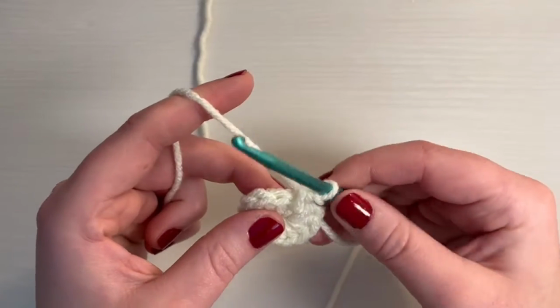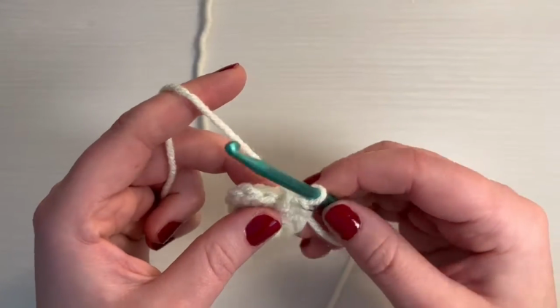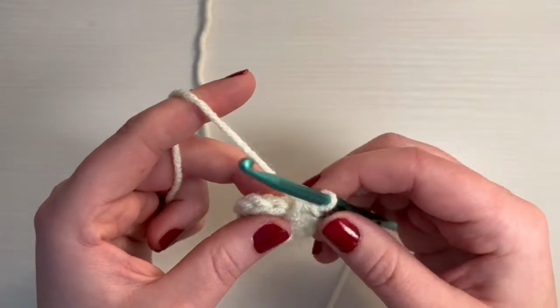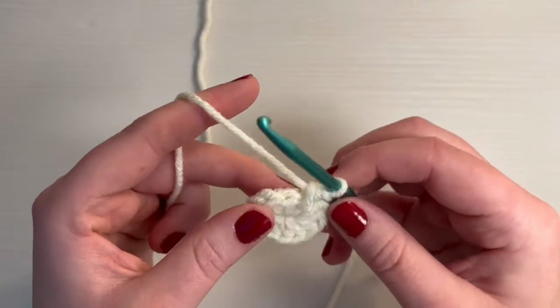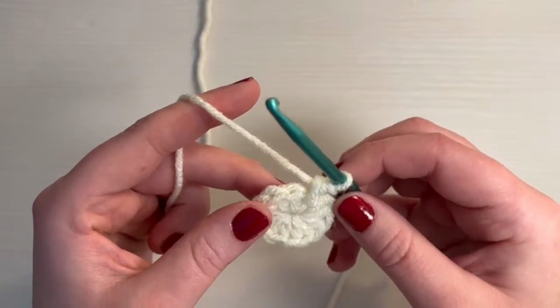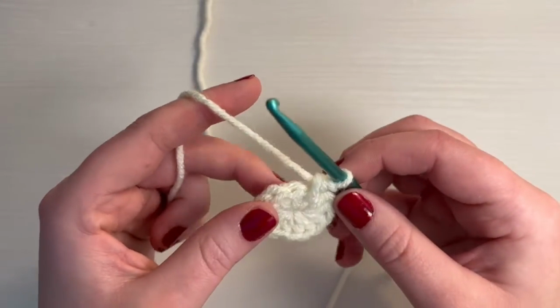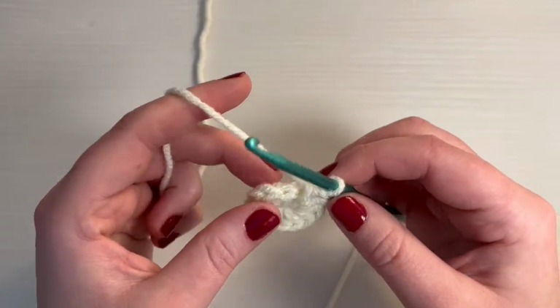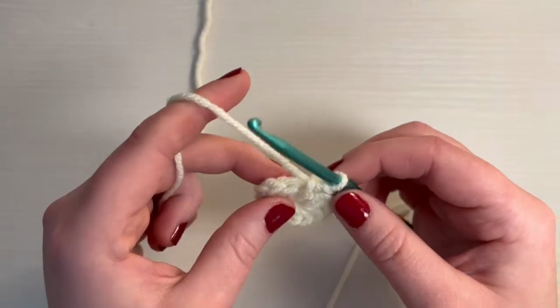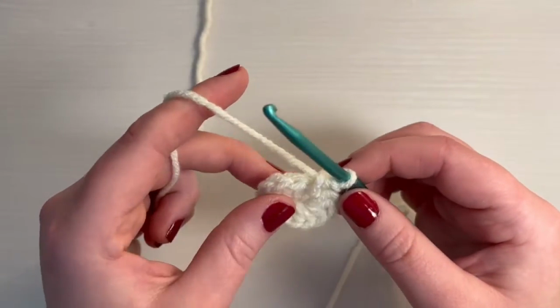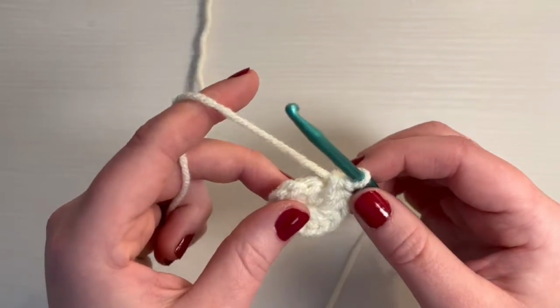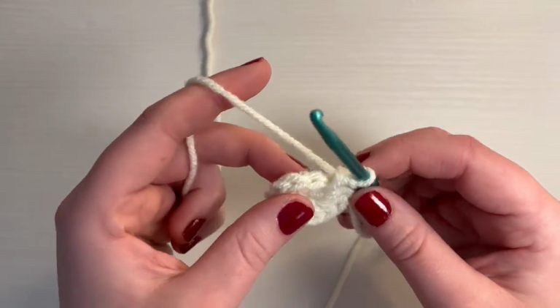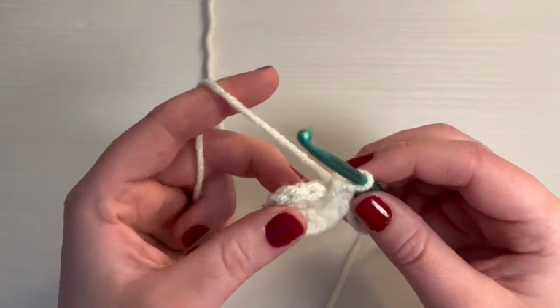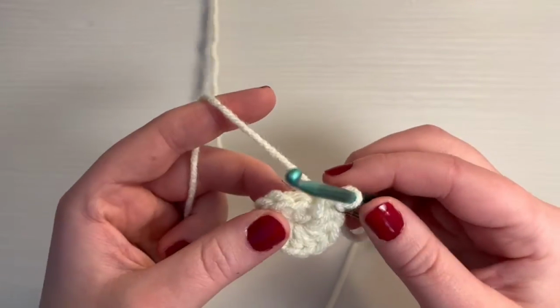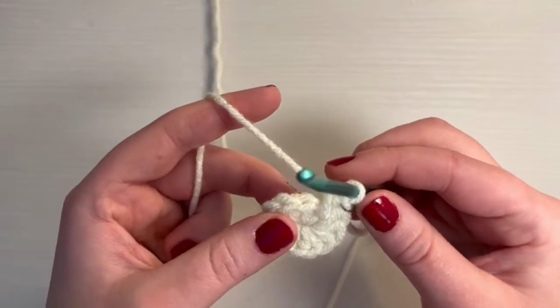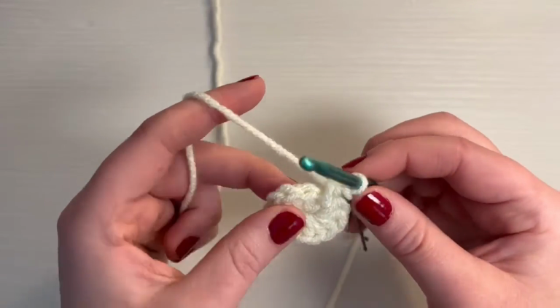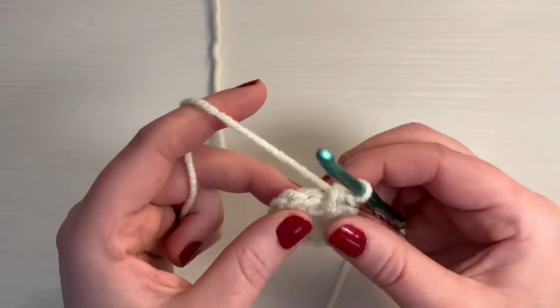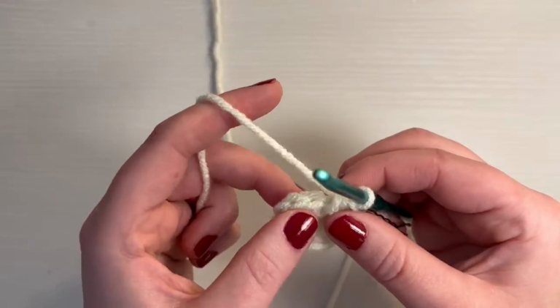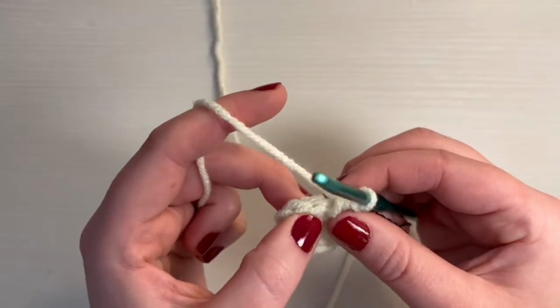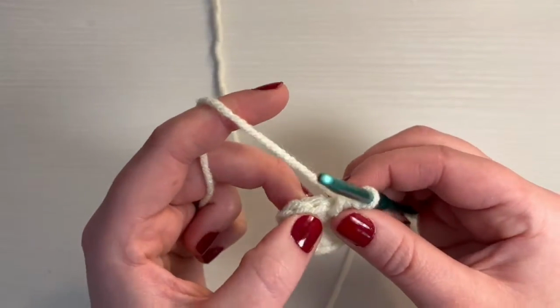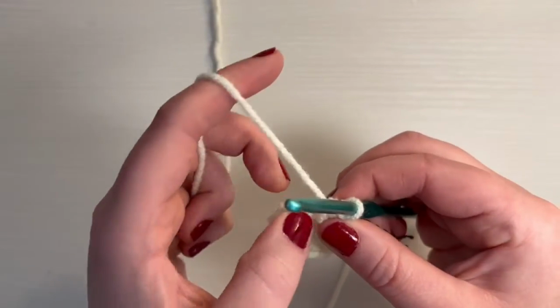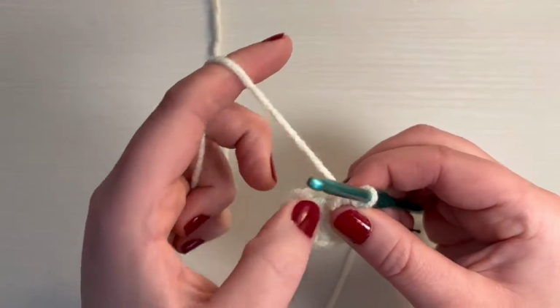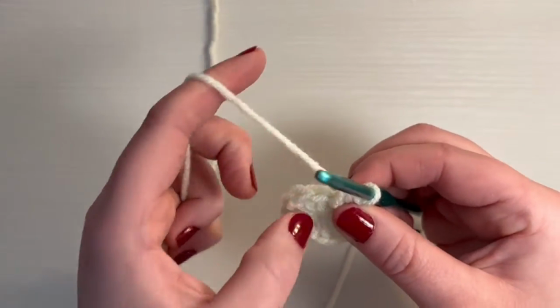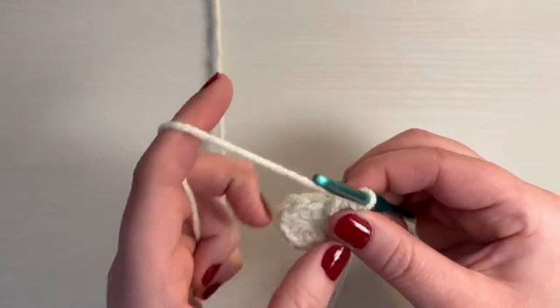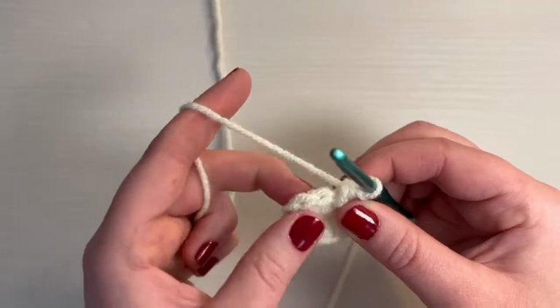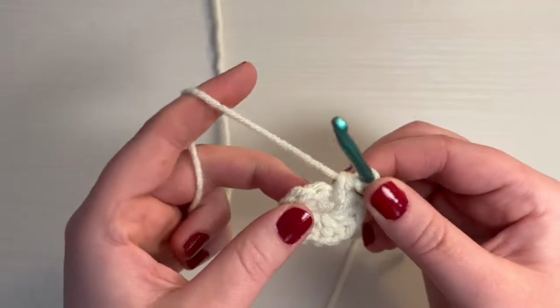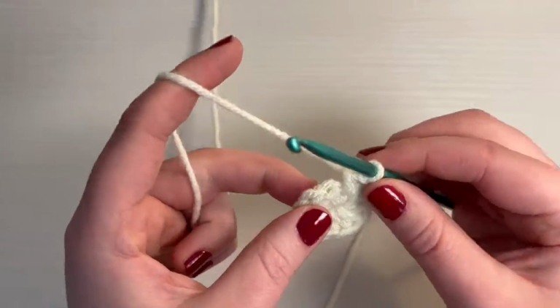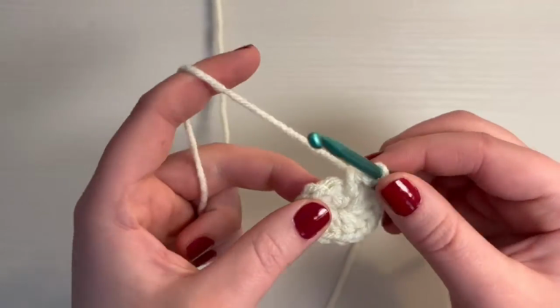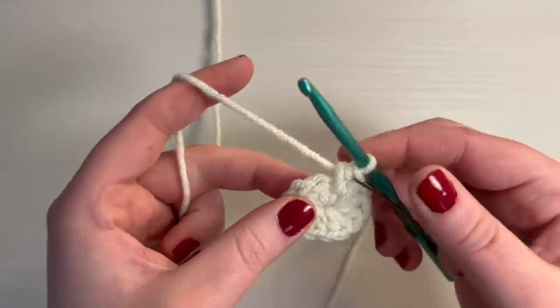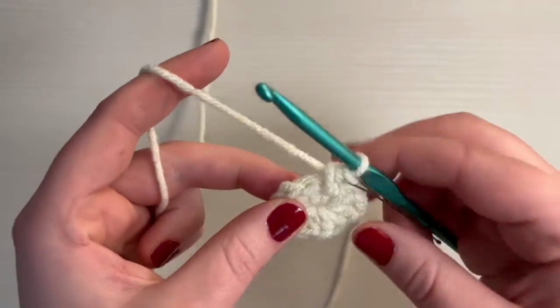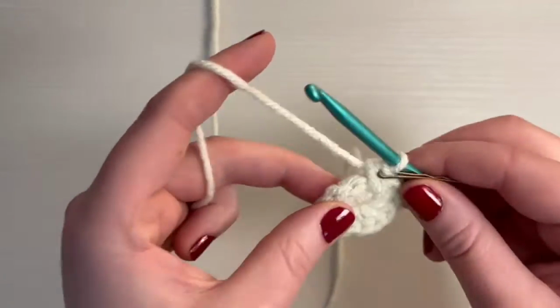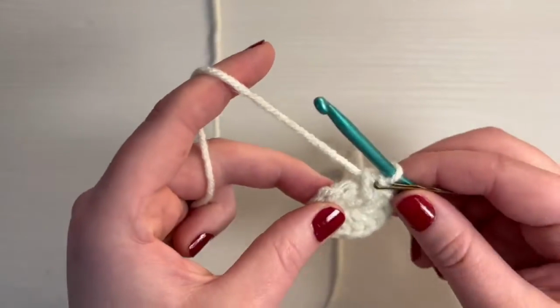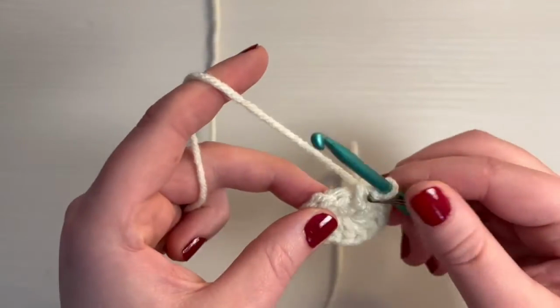For round two and round three, you just do a half double crochet in every single stitch, so you should still end up having 12 stitches at the end of the next two rounds. I'm going to go ahead and speed up this part — it's literally just a half double crochet in every stitch for the next two rounds.